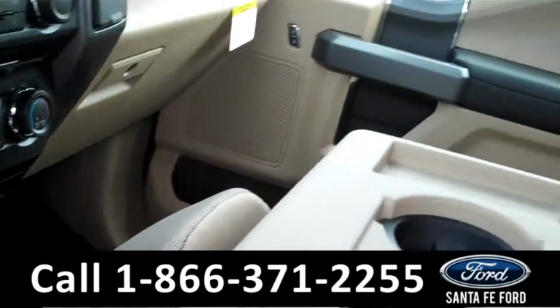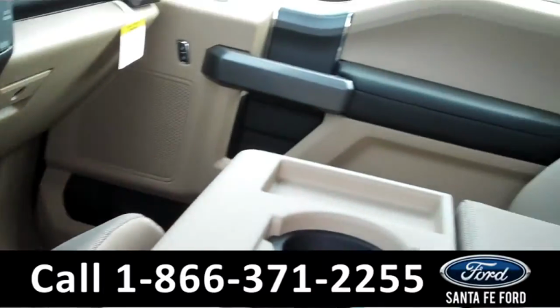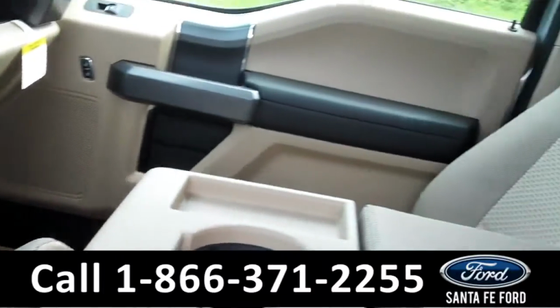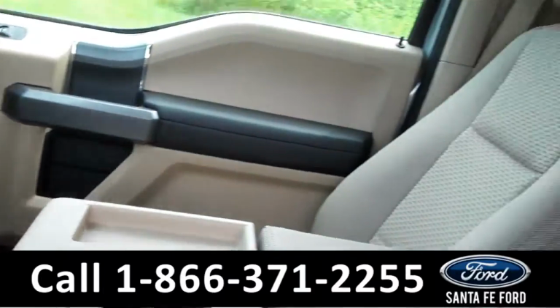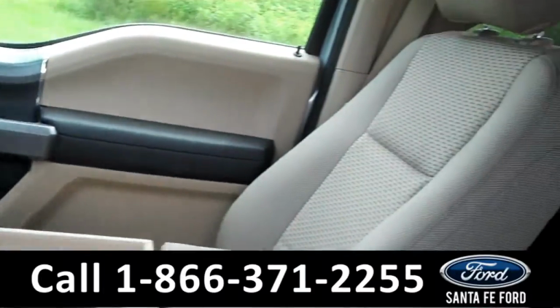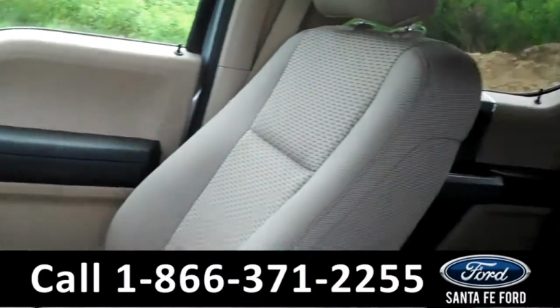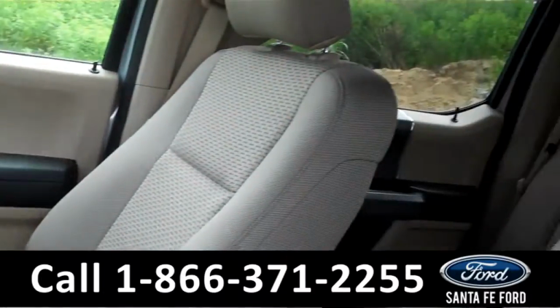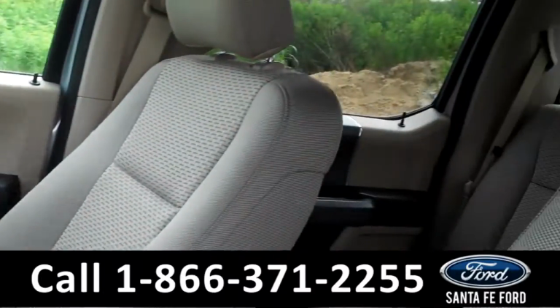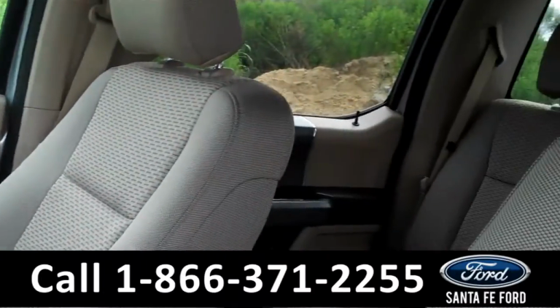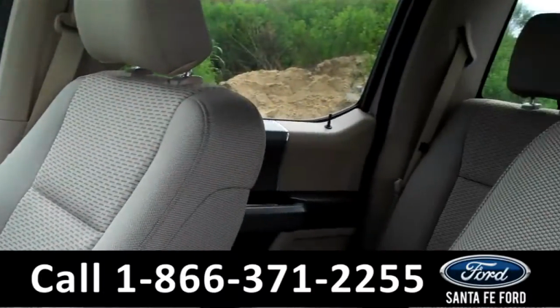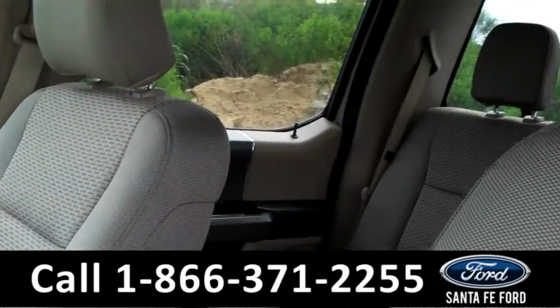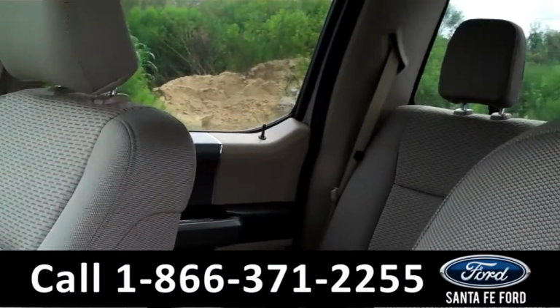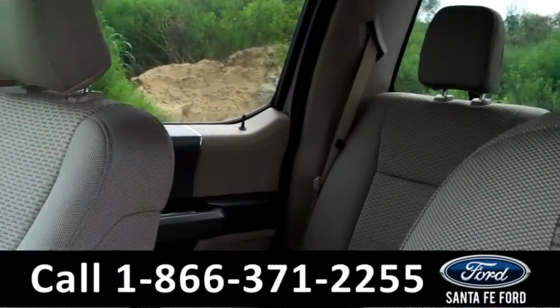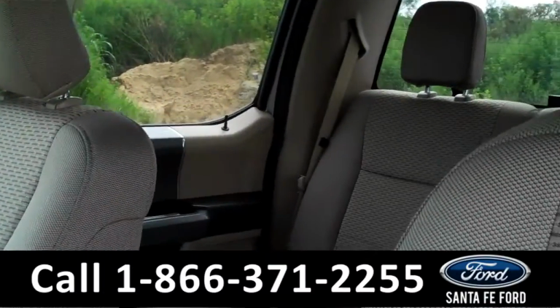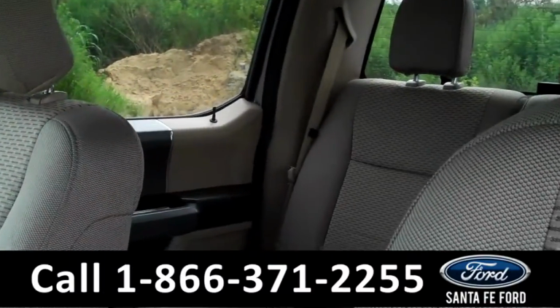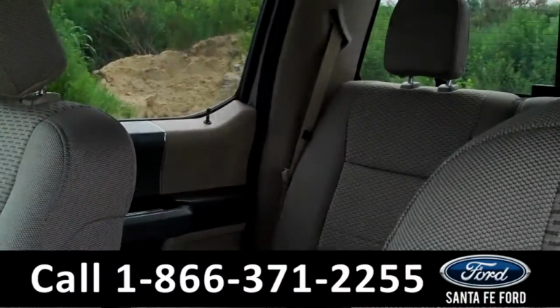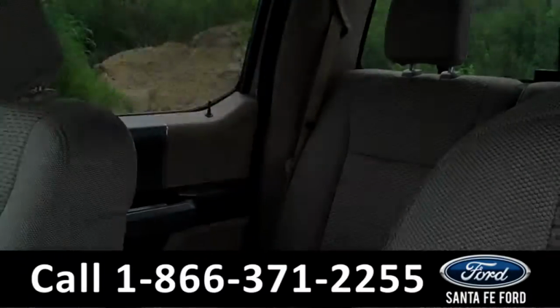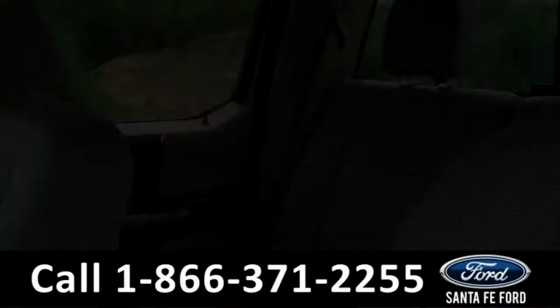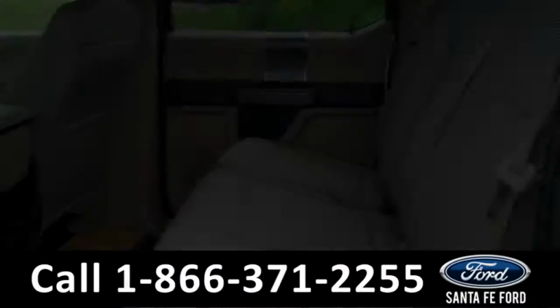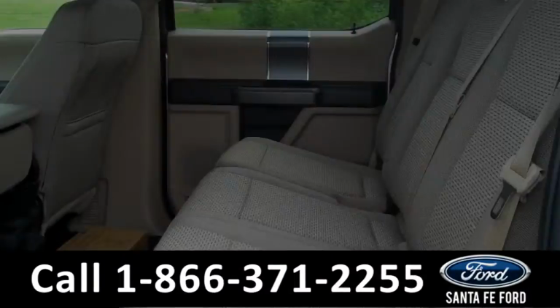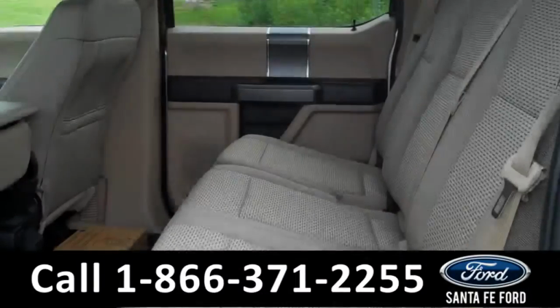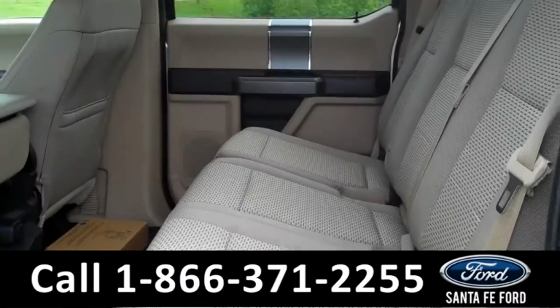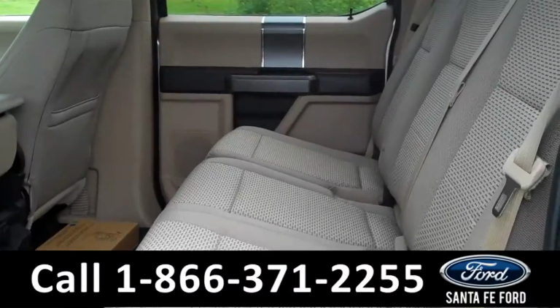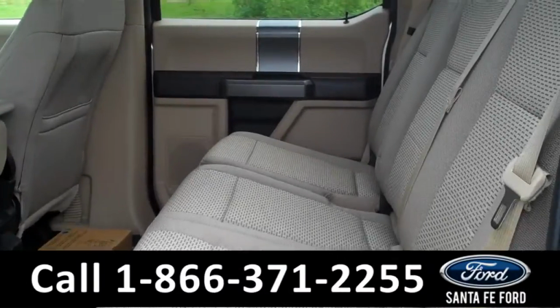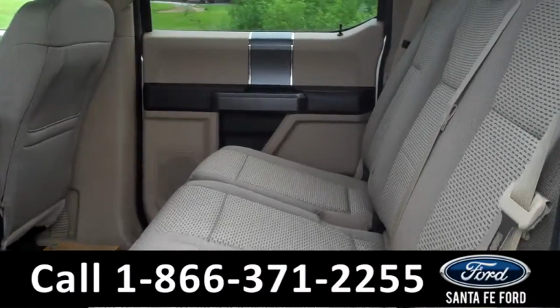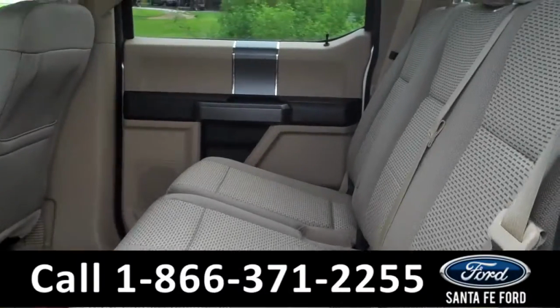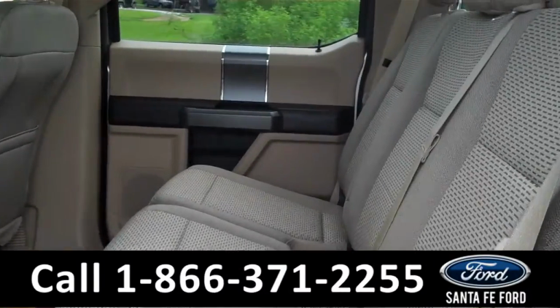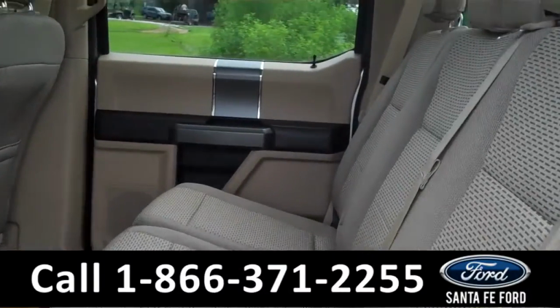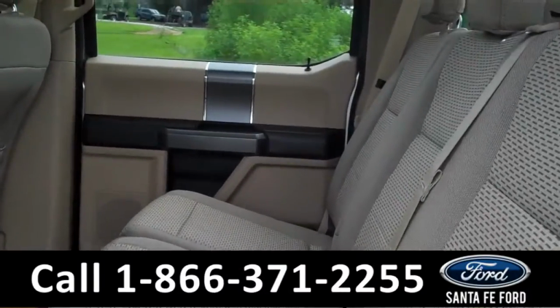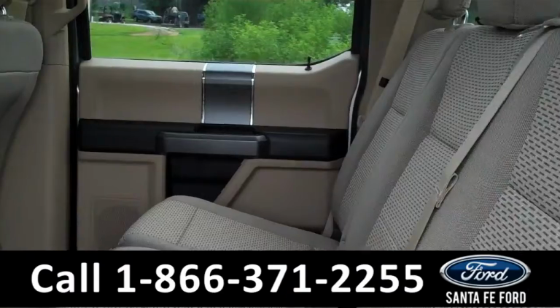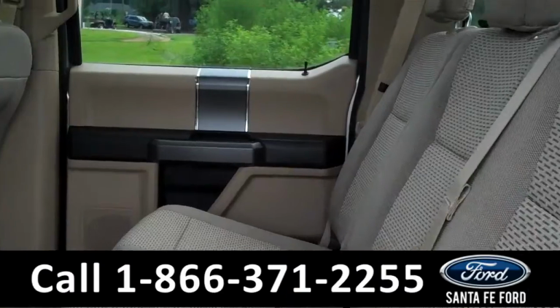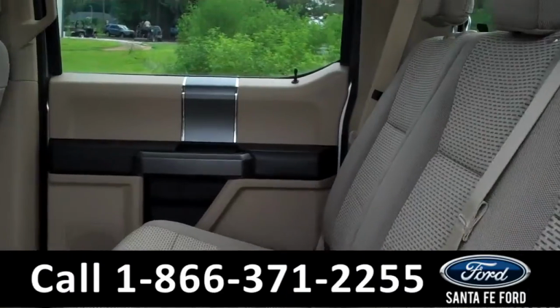And now let's take a quick look at the rear seats. Here we have the rear seats.